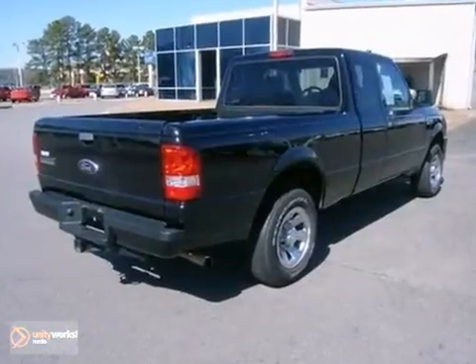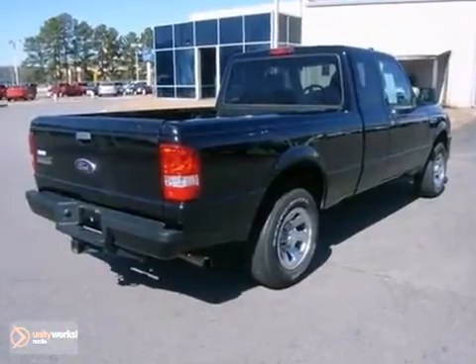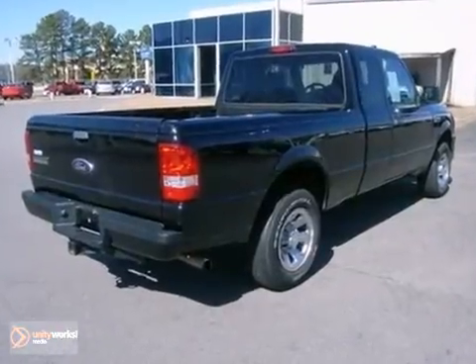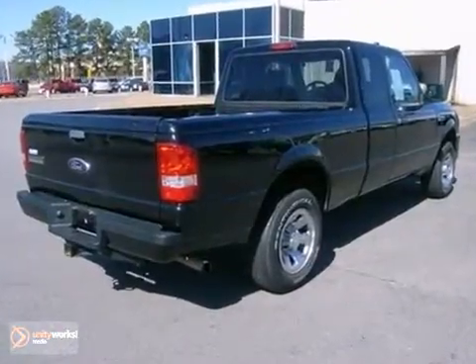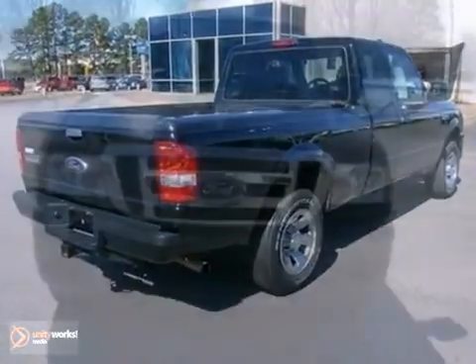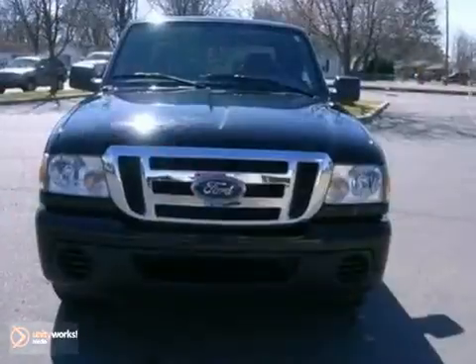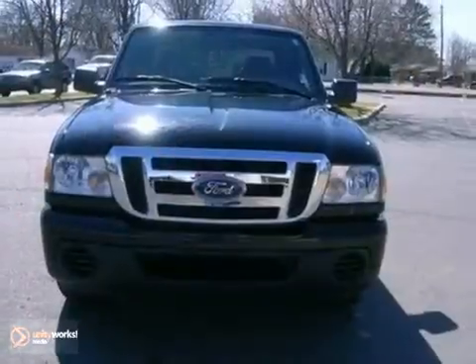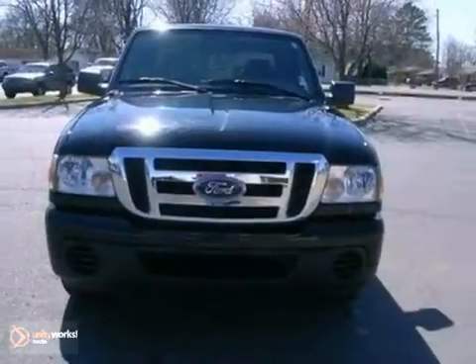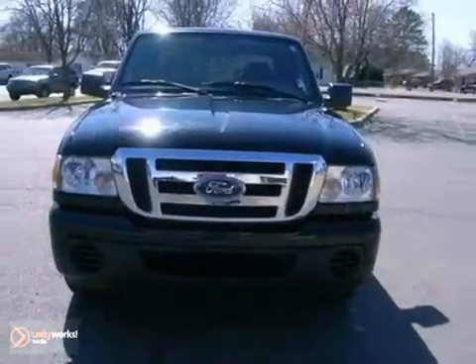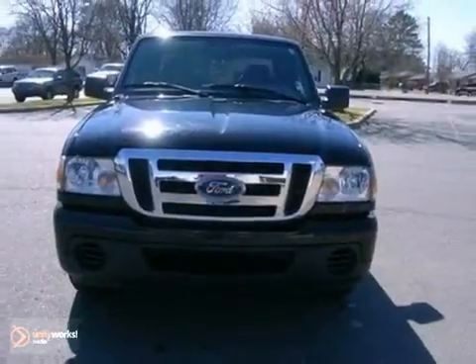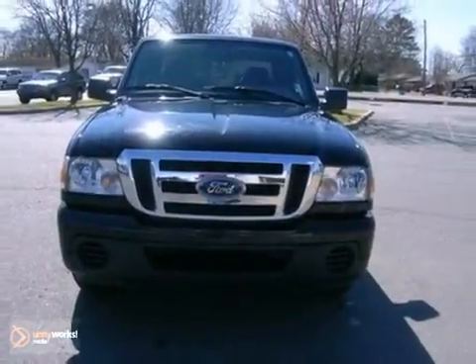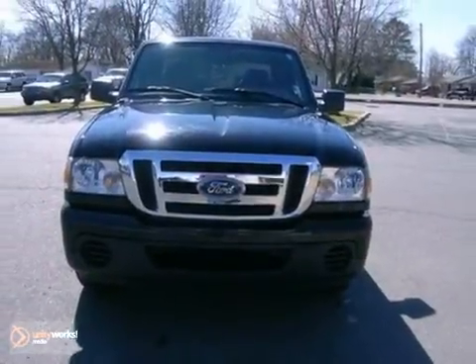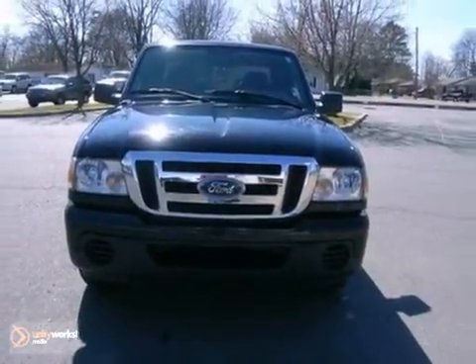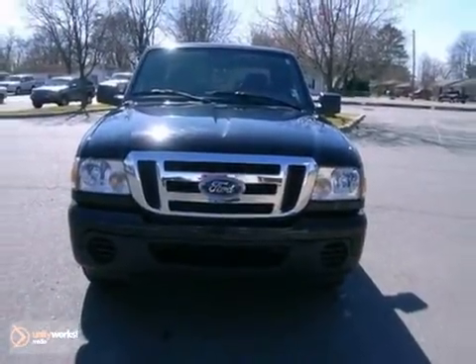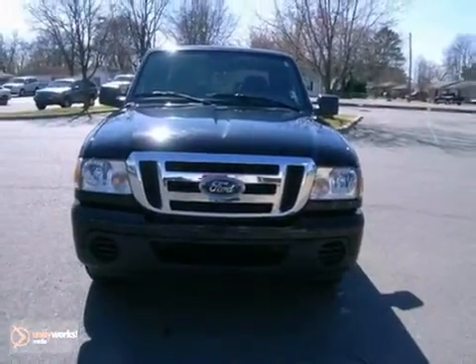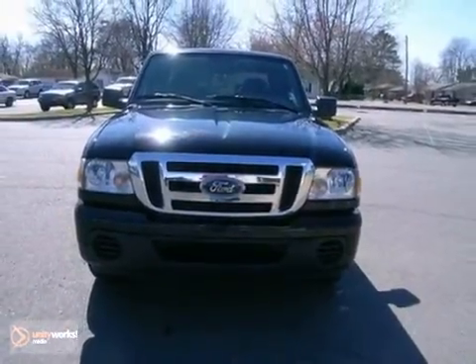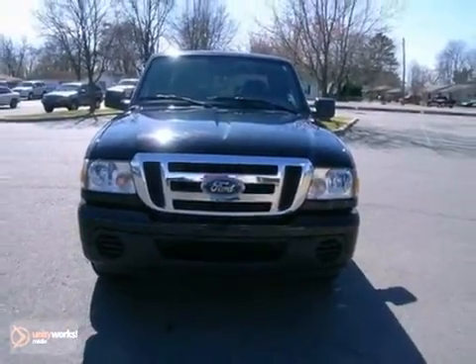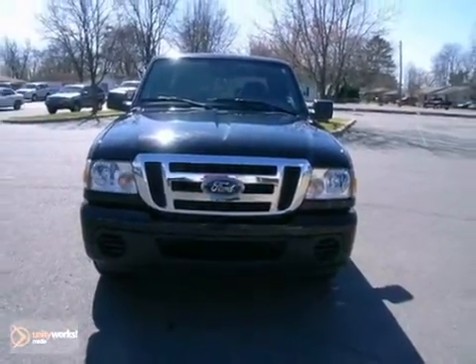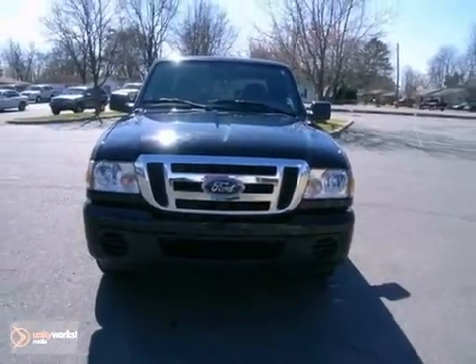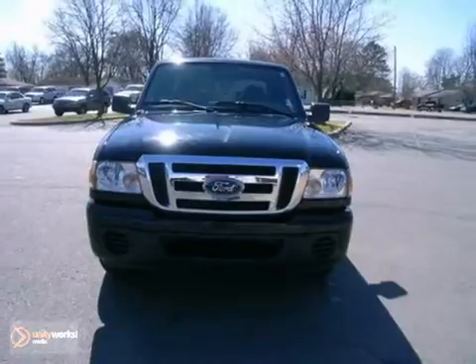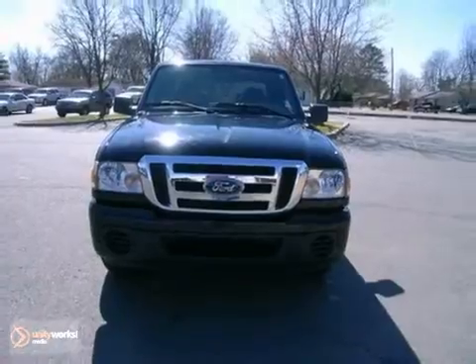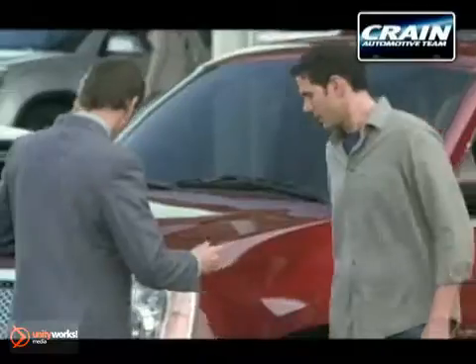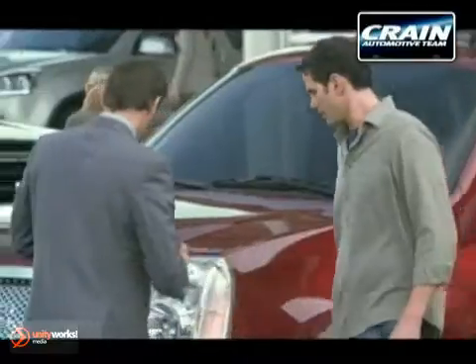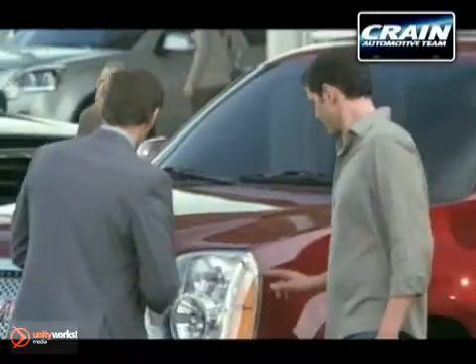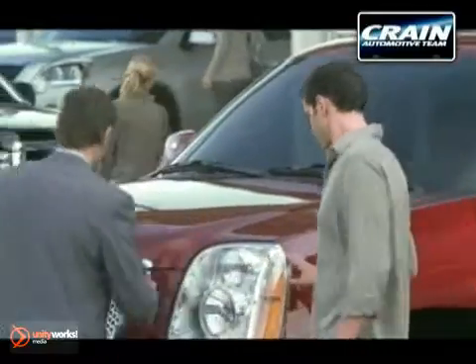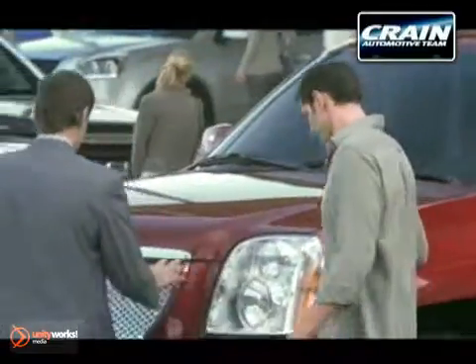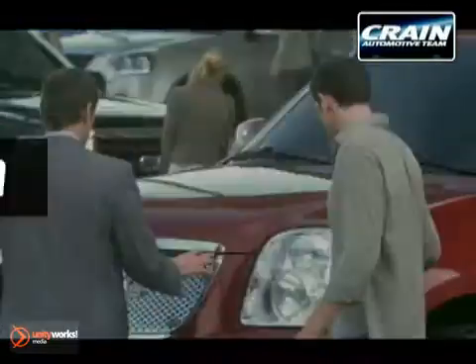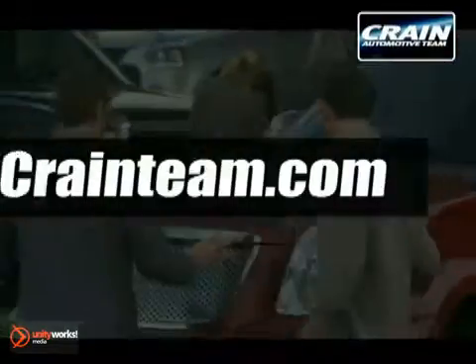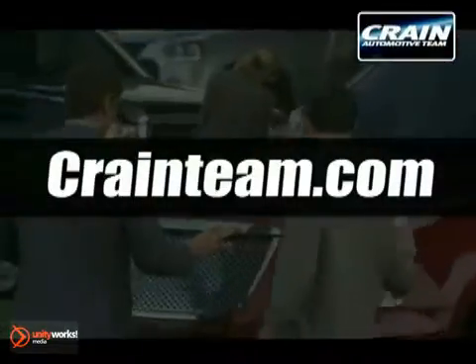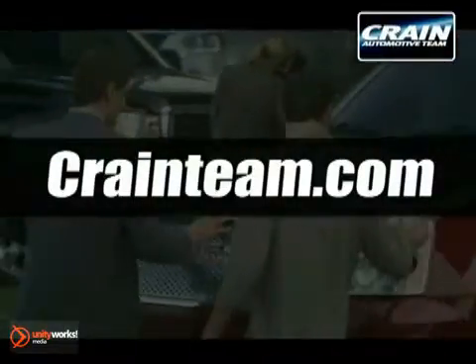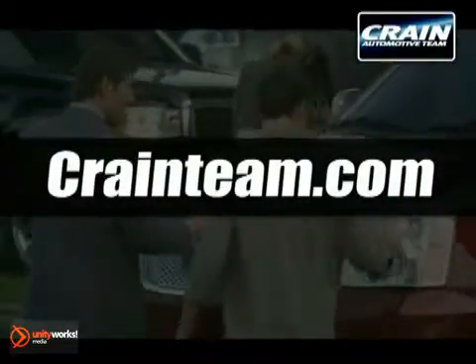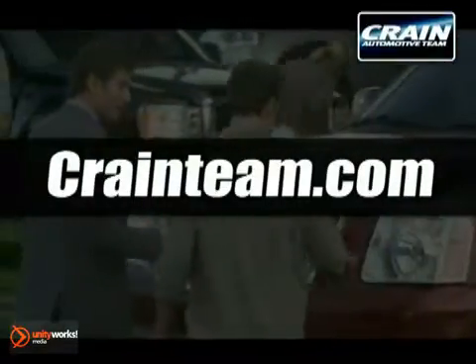Test drive the best-selling Ford Ranger today. Visit us anytime at craneteam.com.